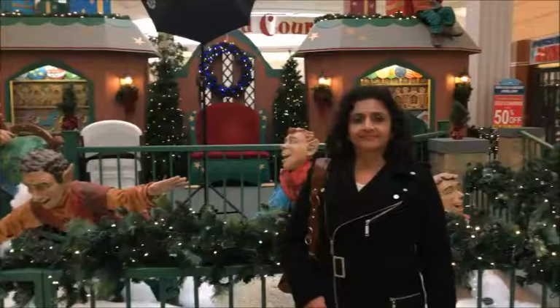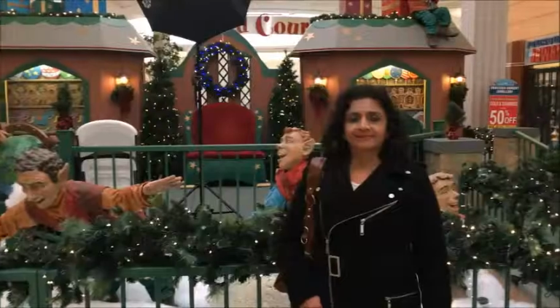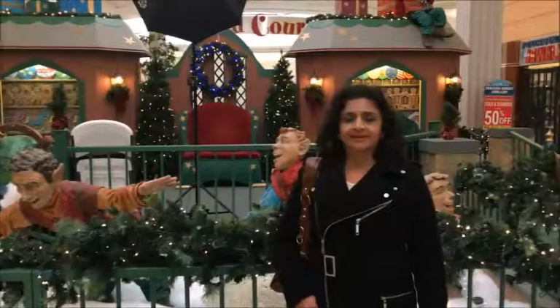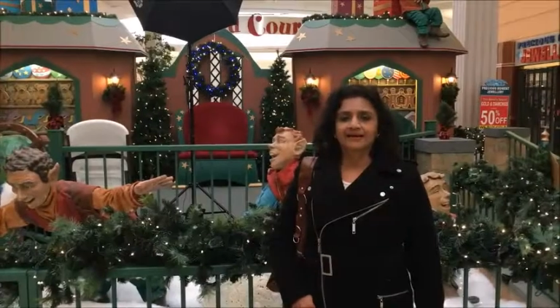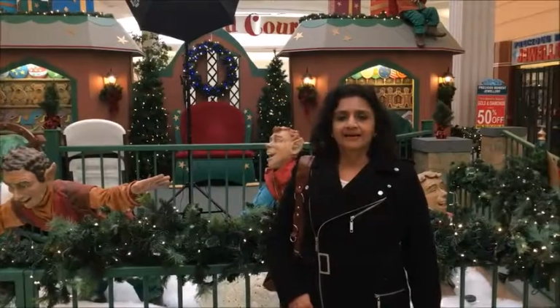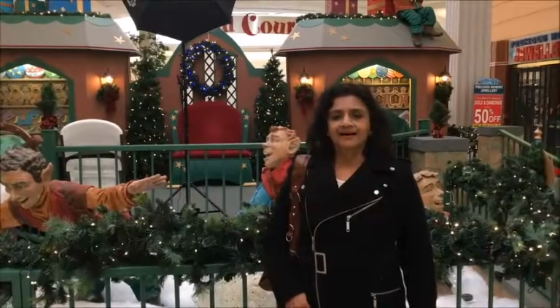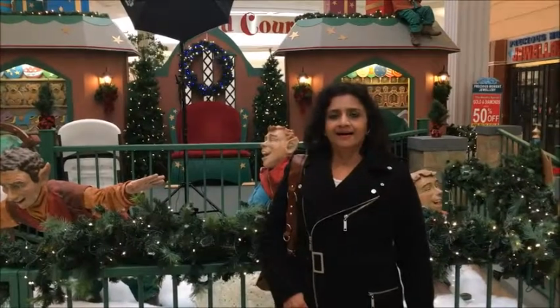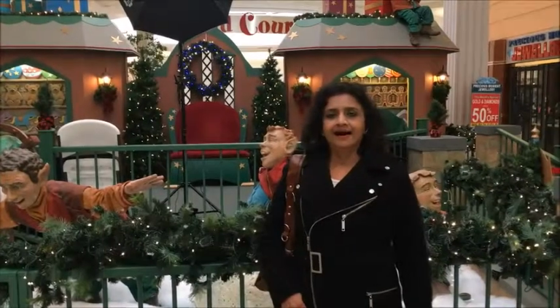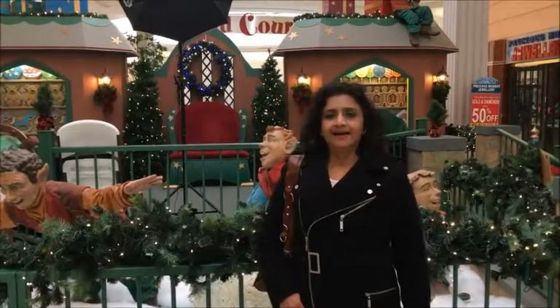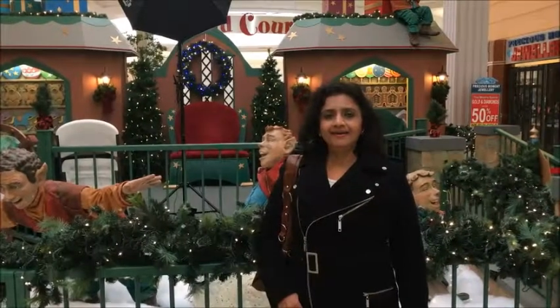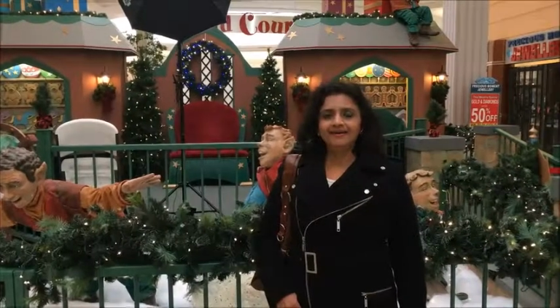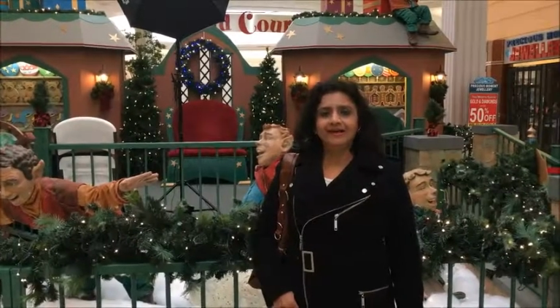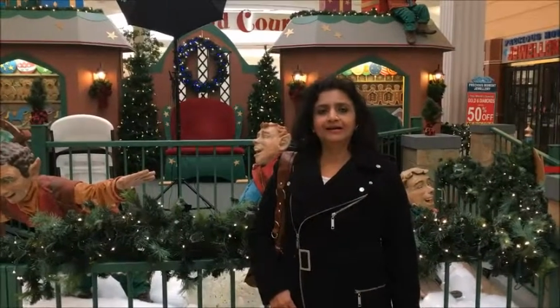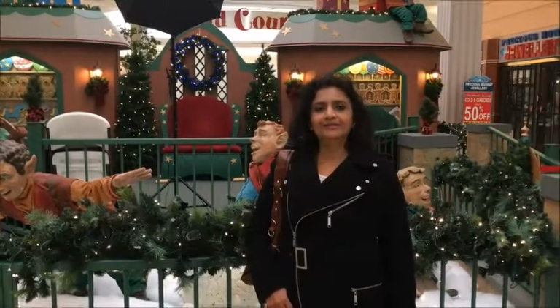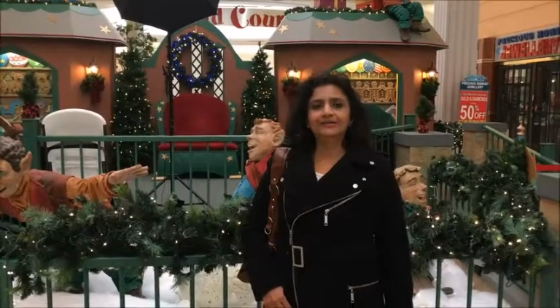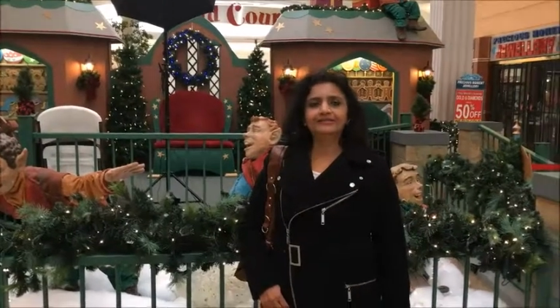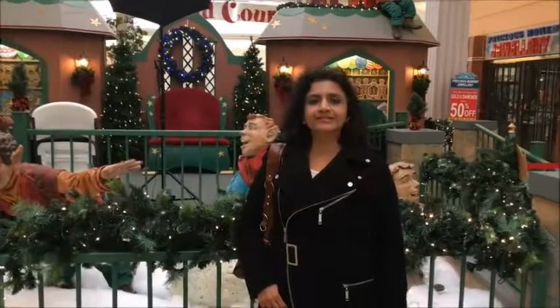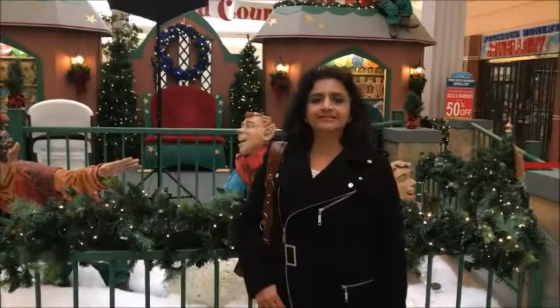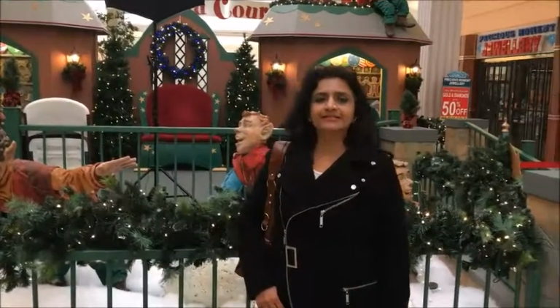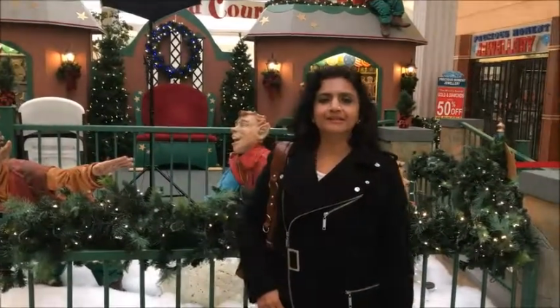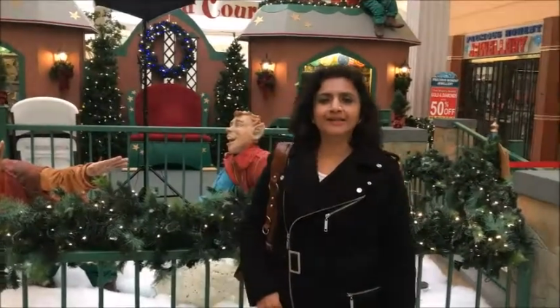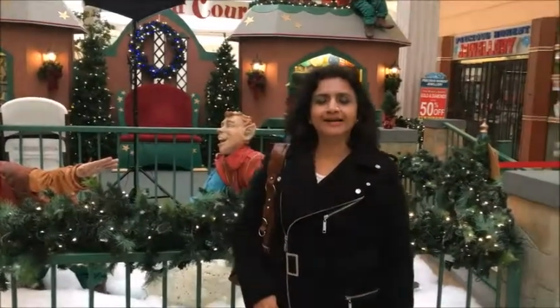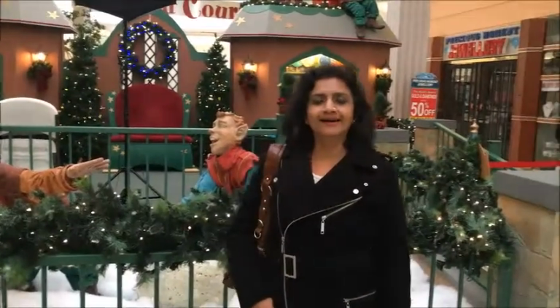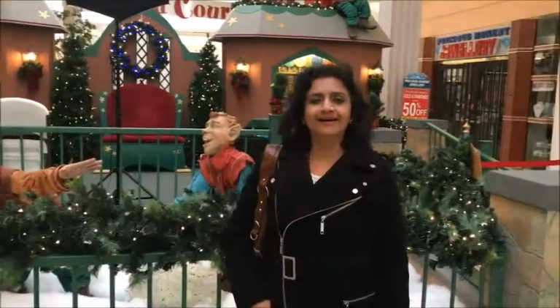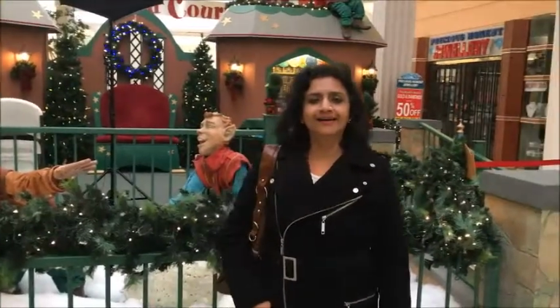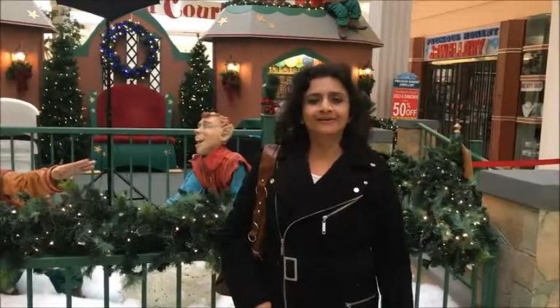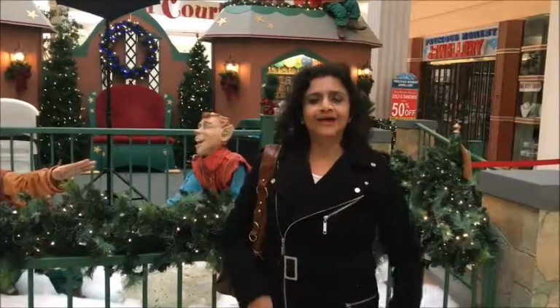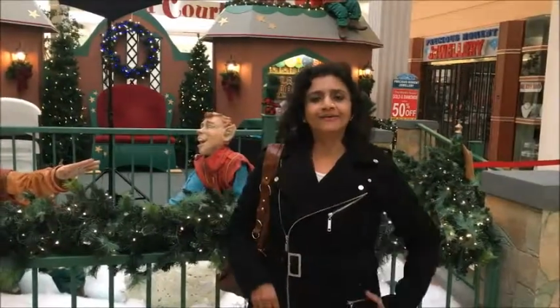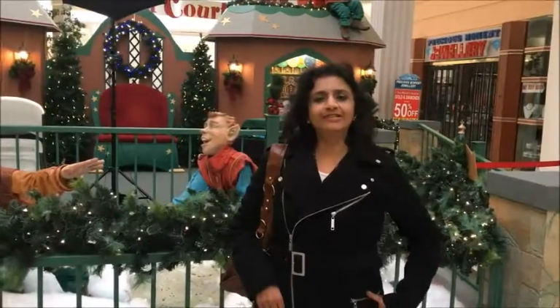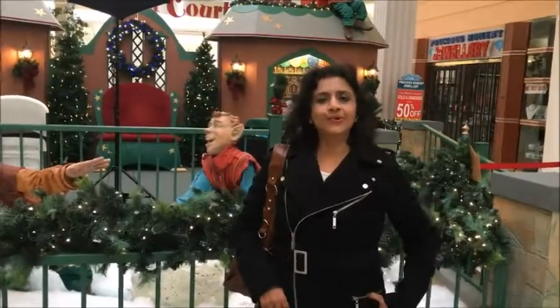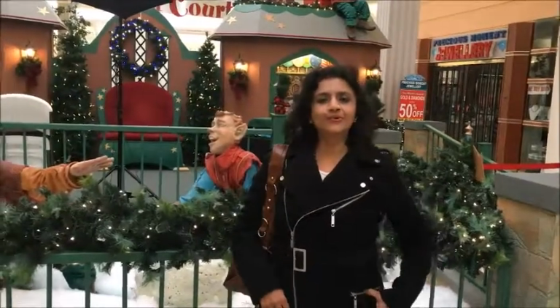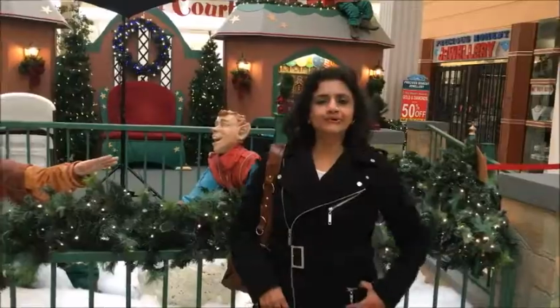Hi, welcome to Krishna's kitchen Jetpack Khana. Today I will show you.